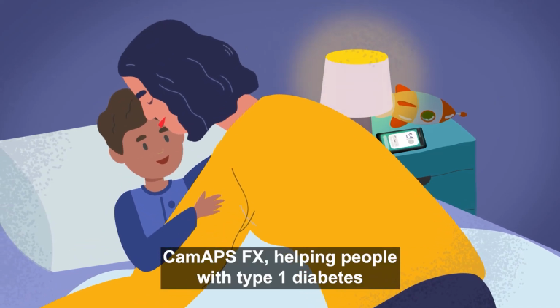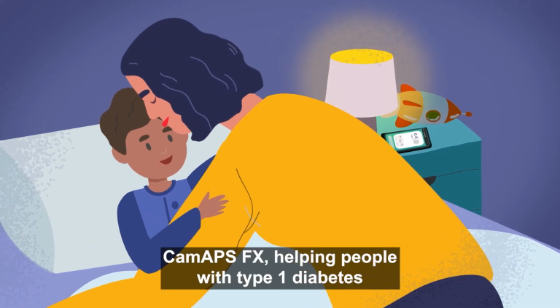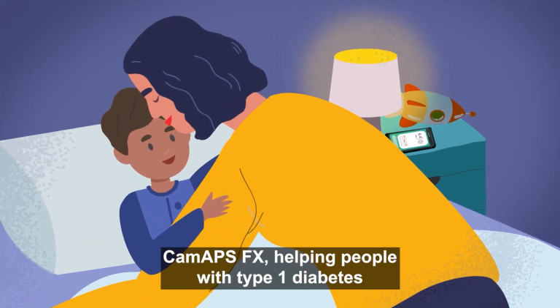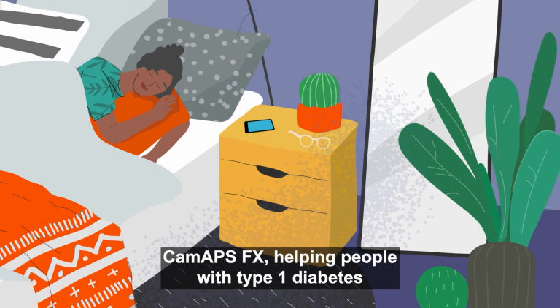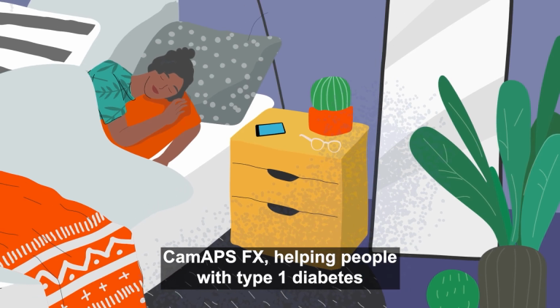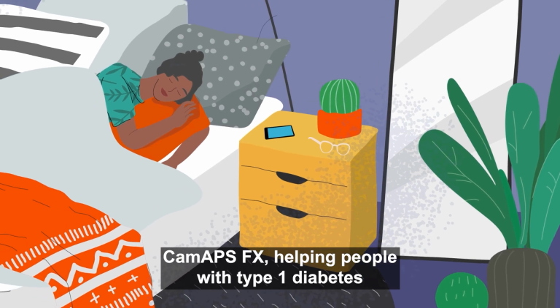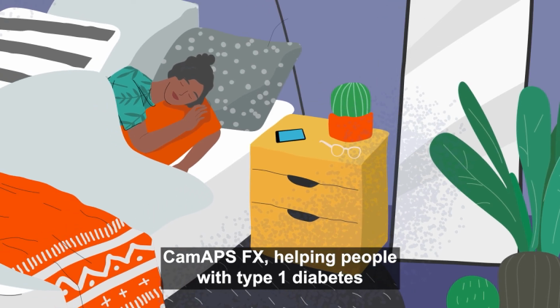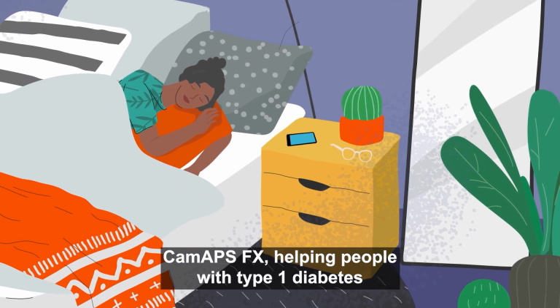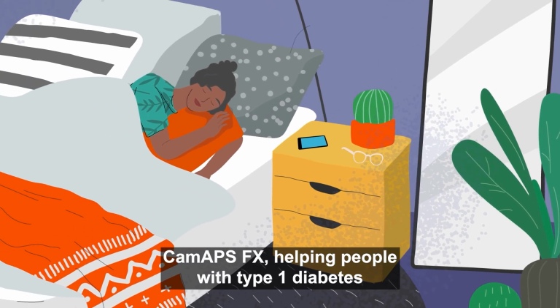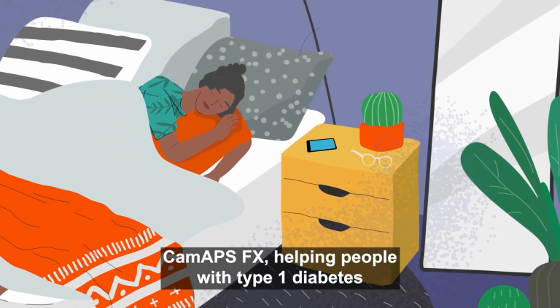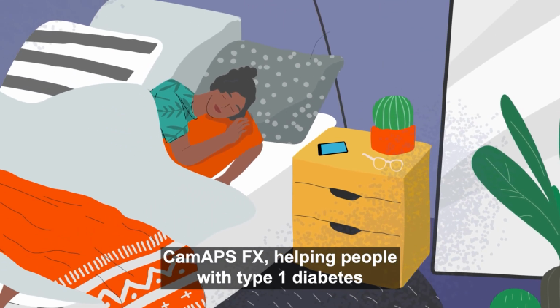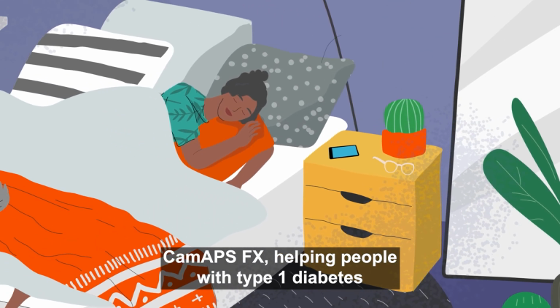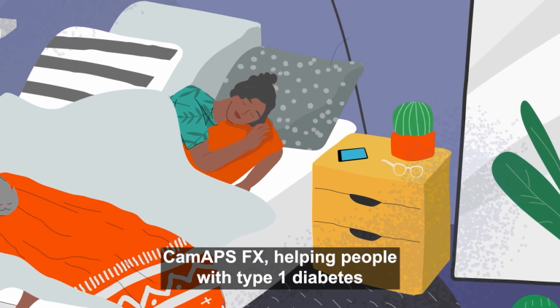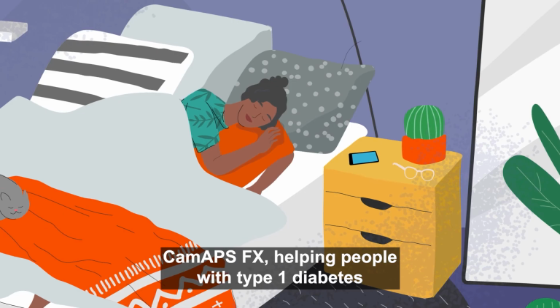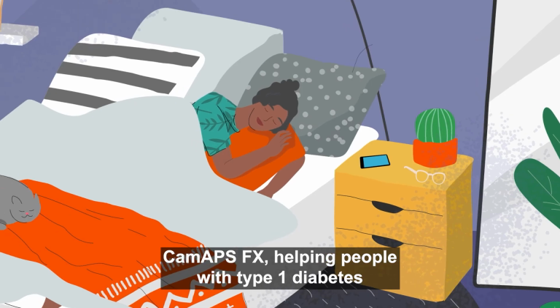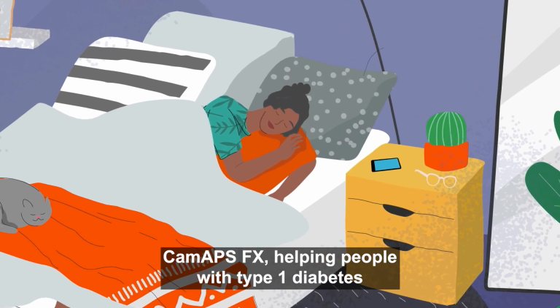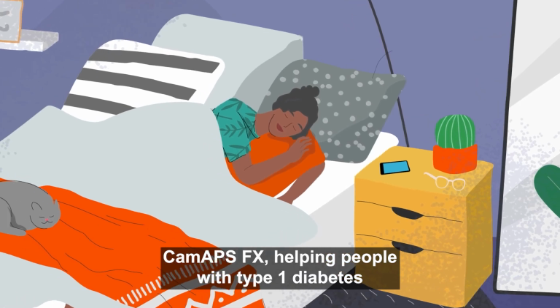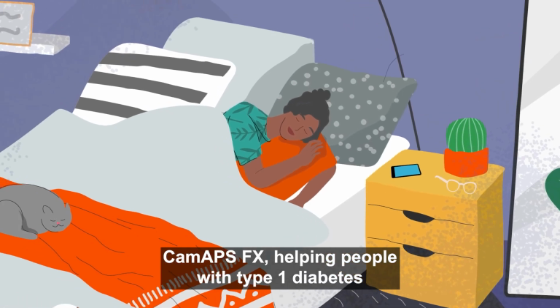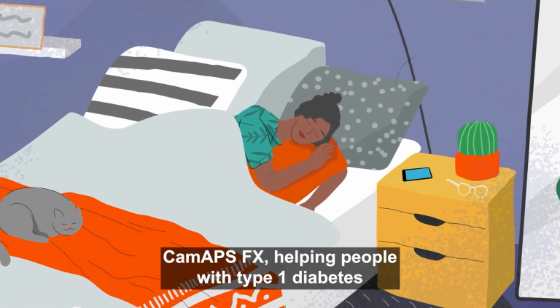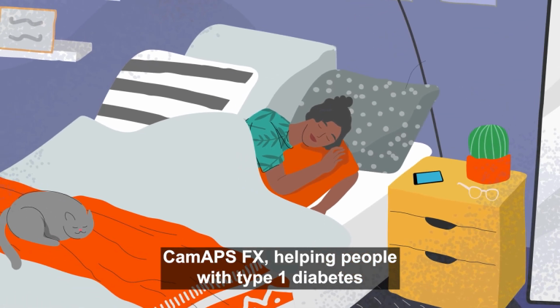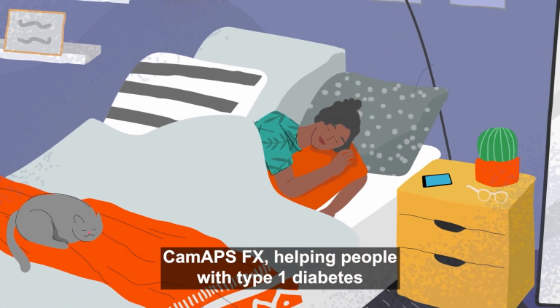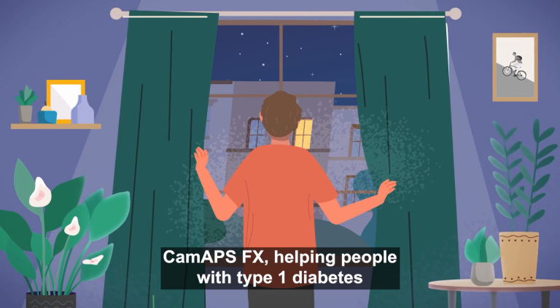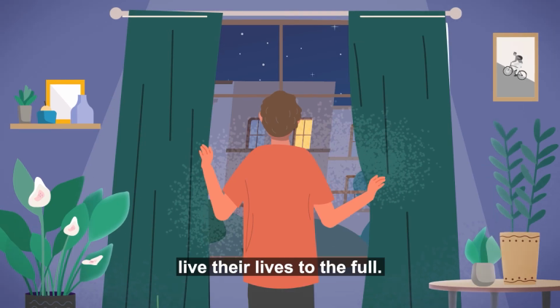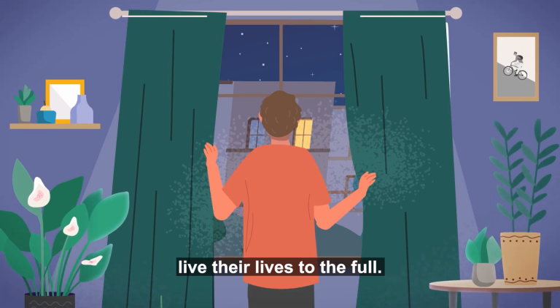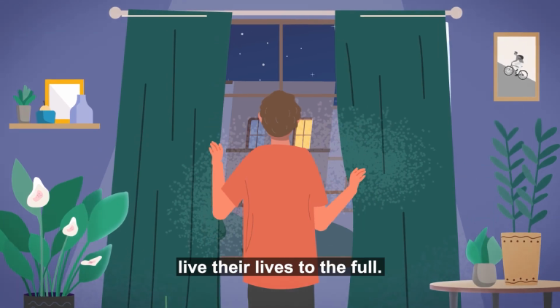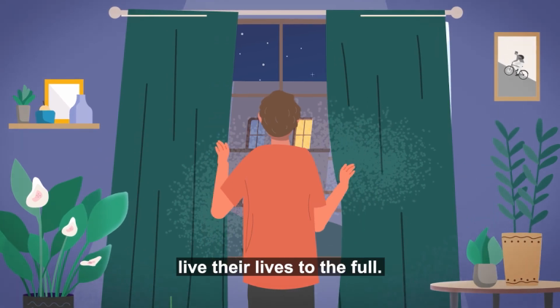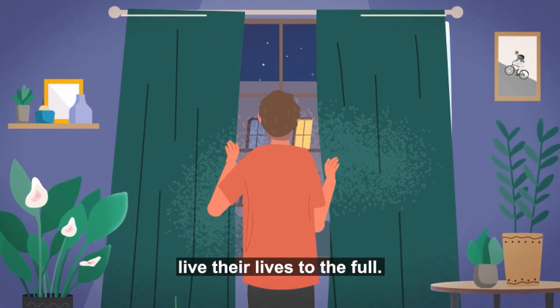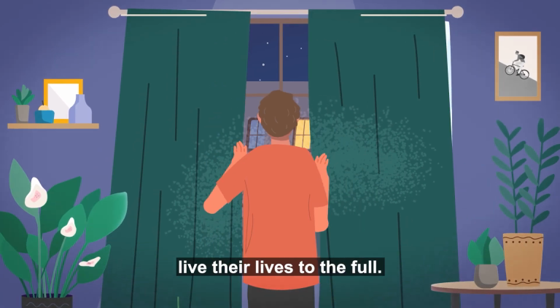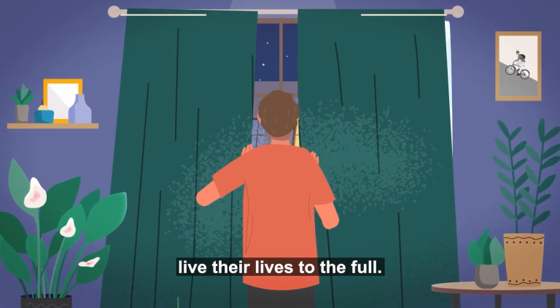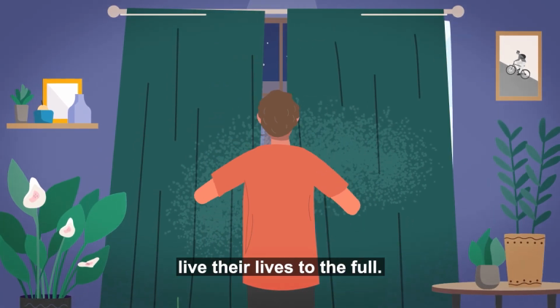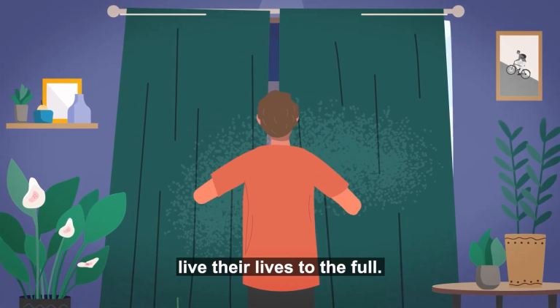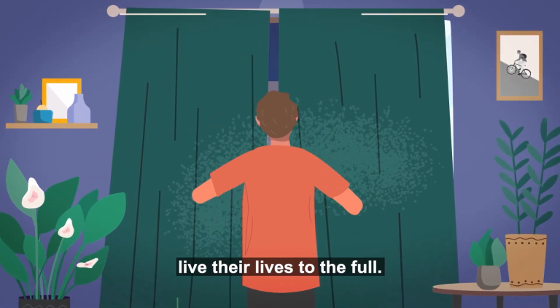CAMAPSFX. Helping people with type 1 diabetes live their lives to the full.